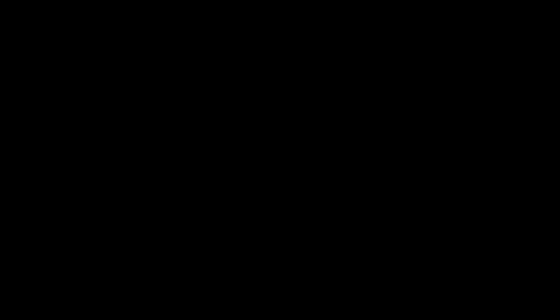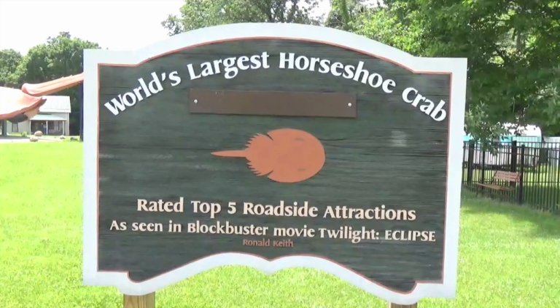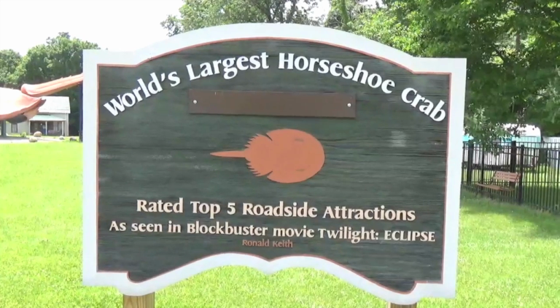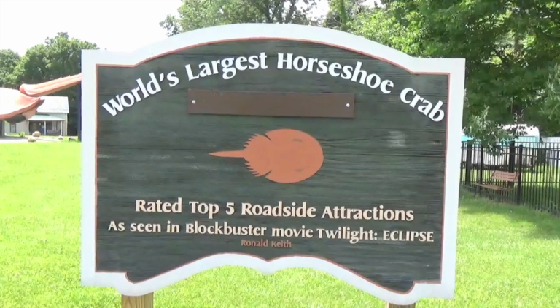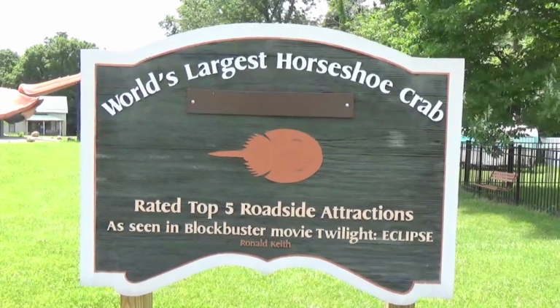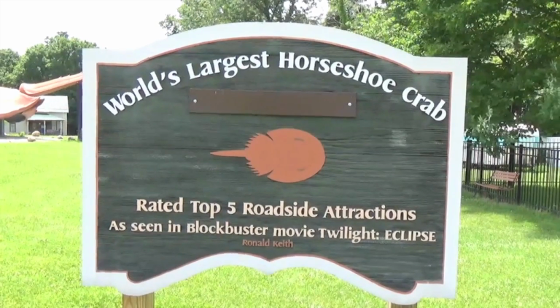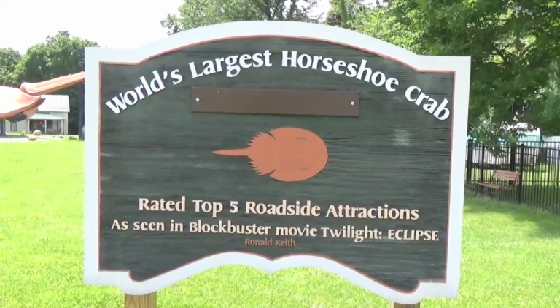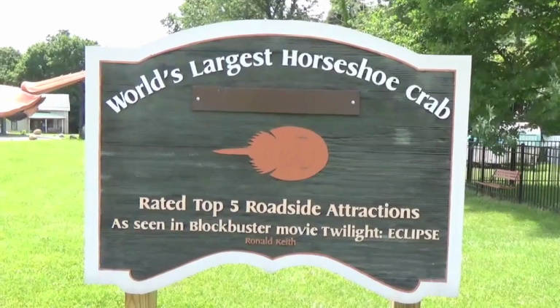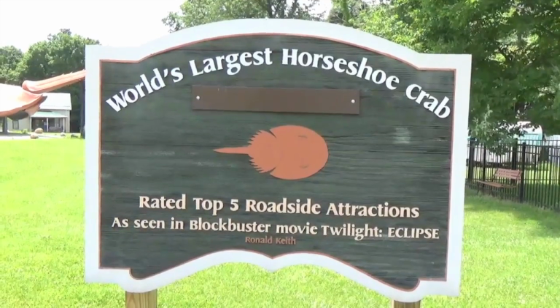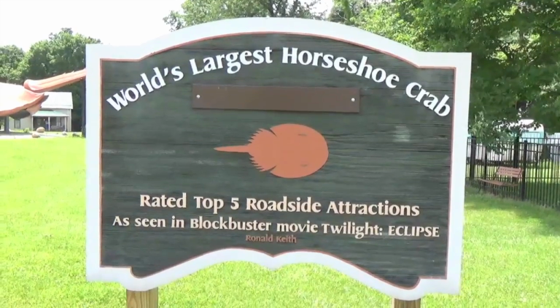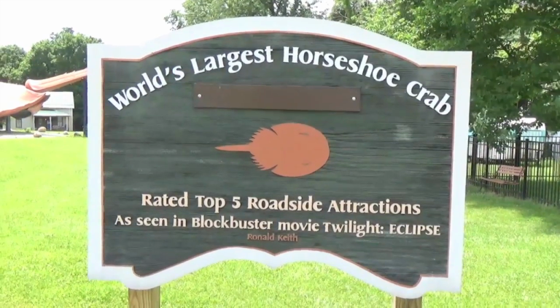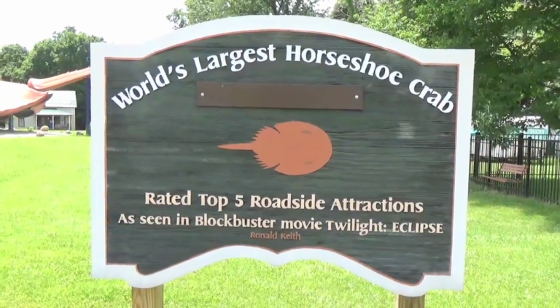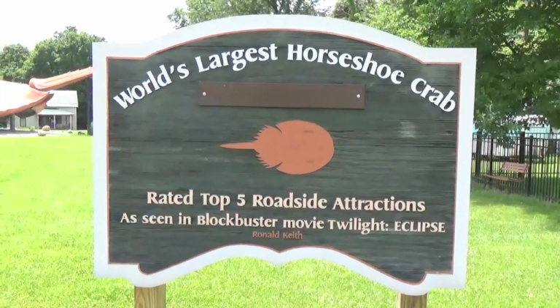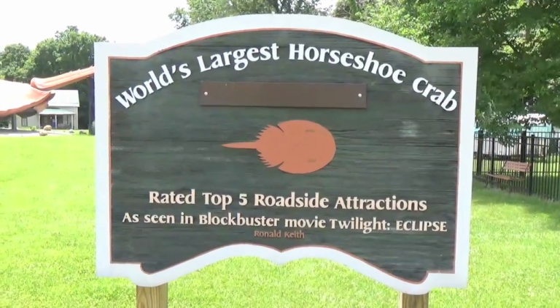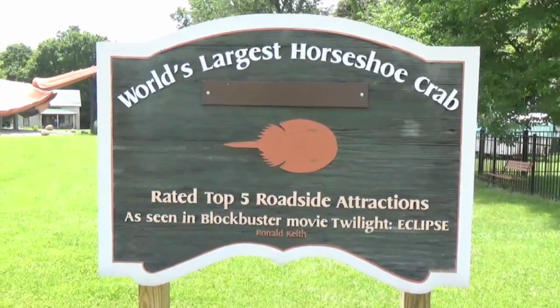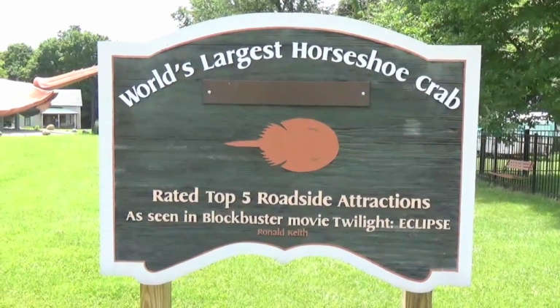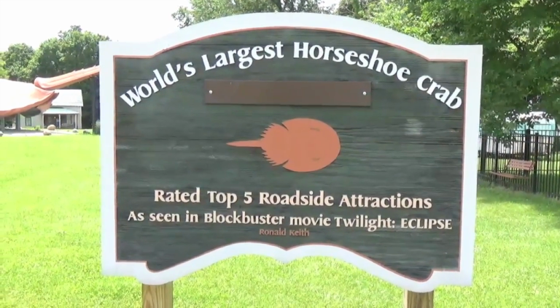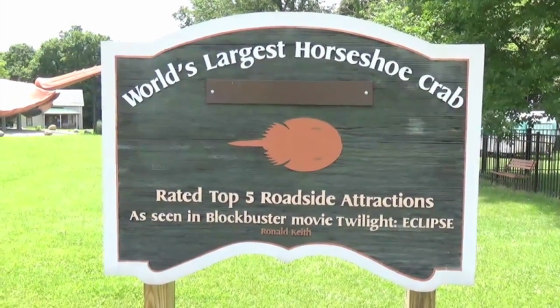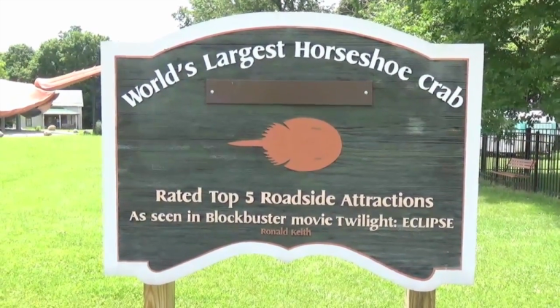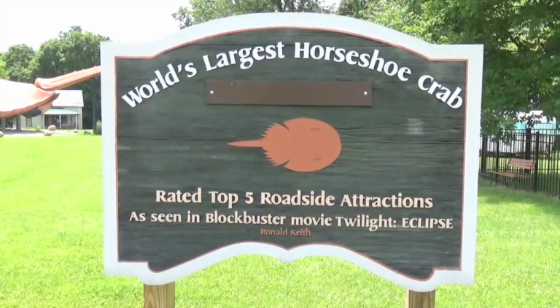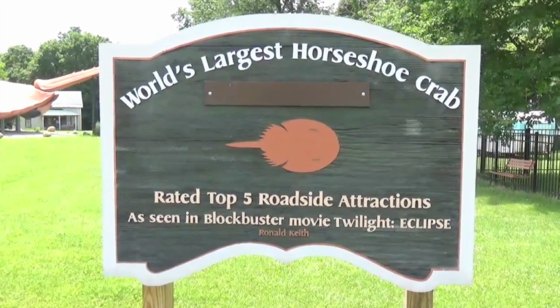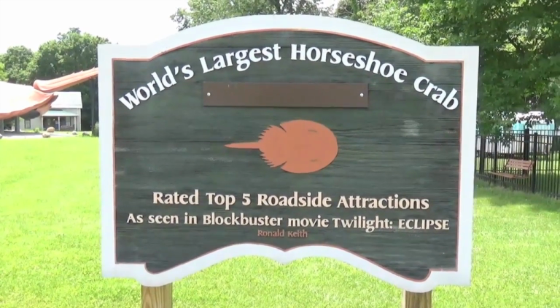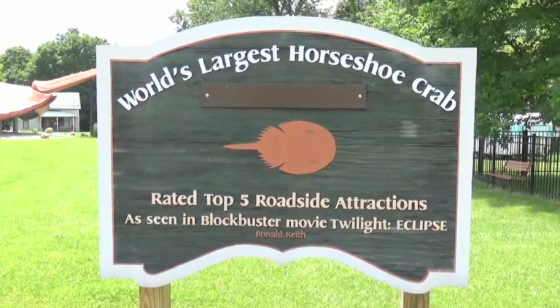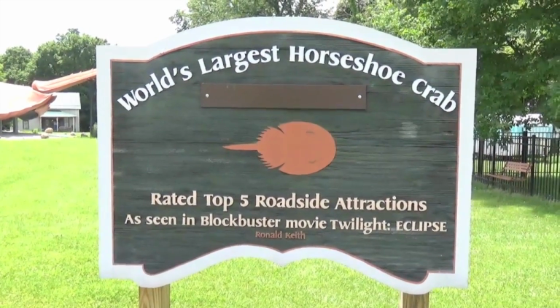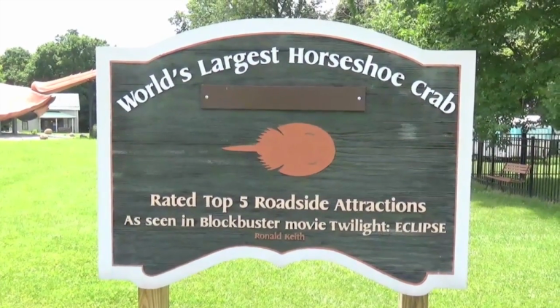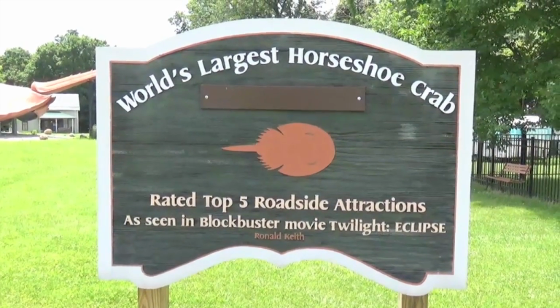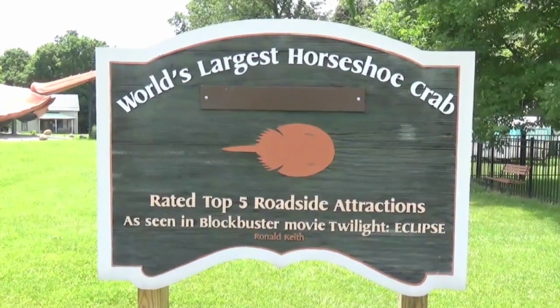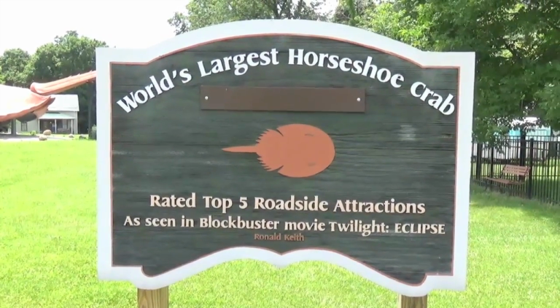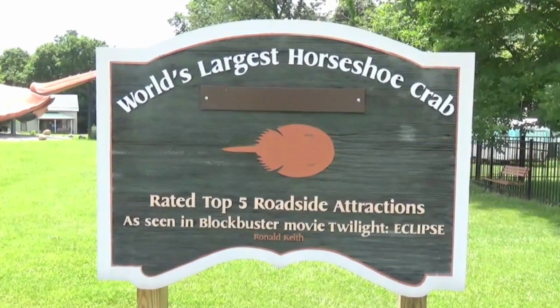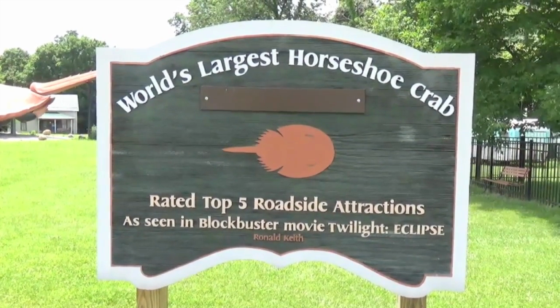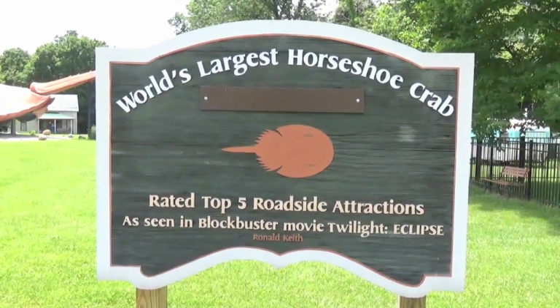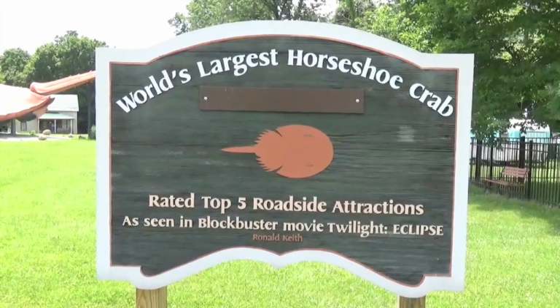We're on Highway 124 outside of Hillsborough, Ohio, and you guessed it, we're at the world's largest horseshoe crab.